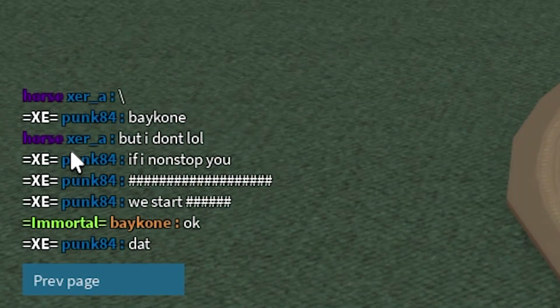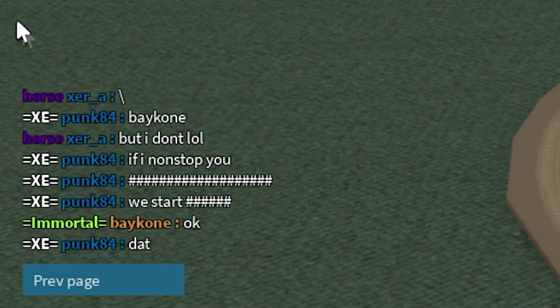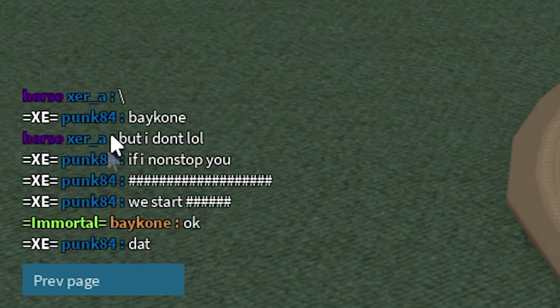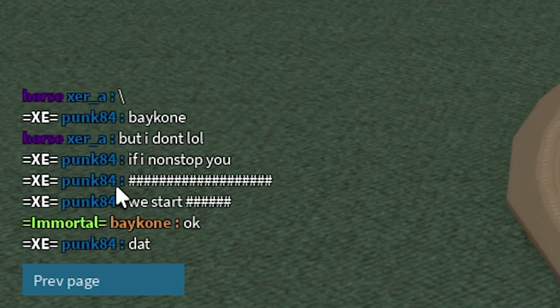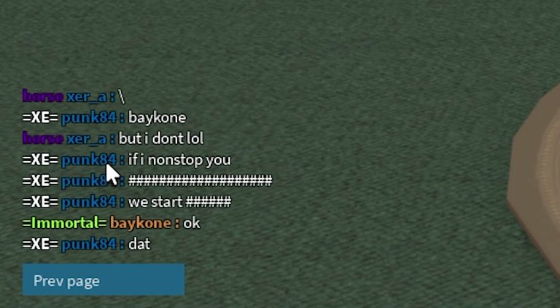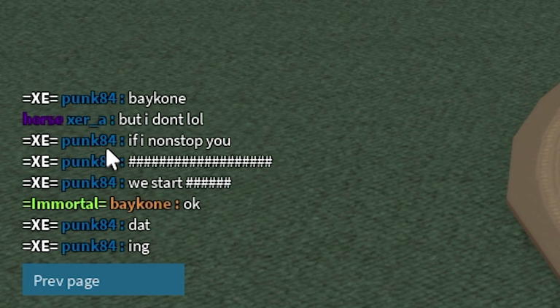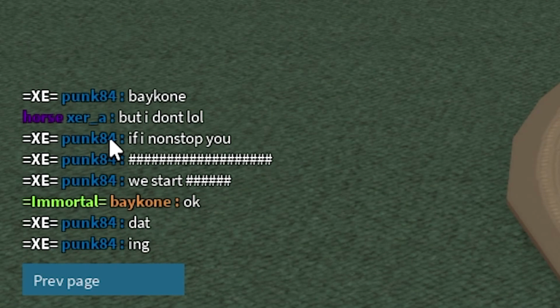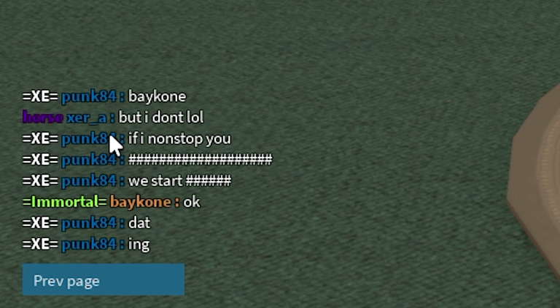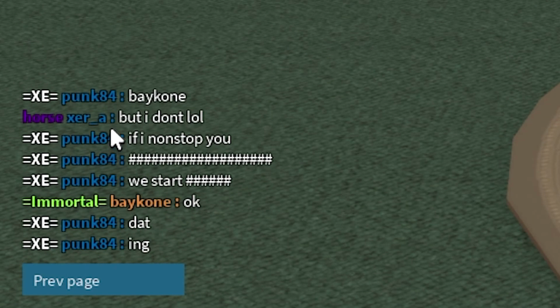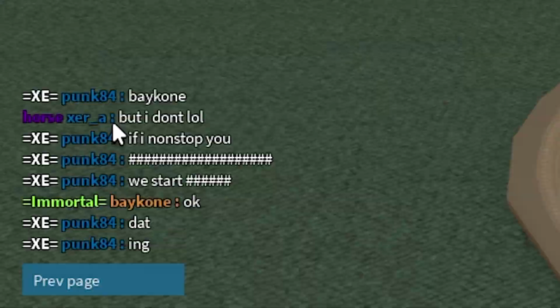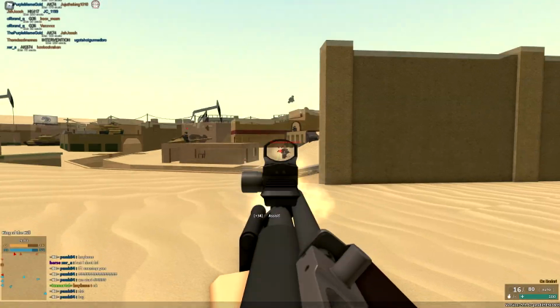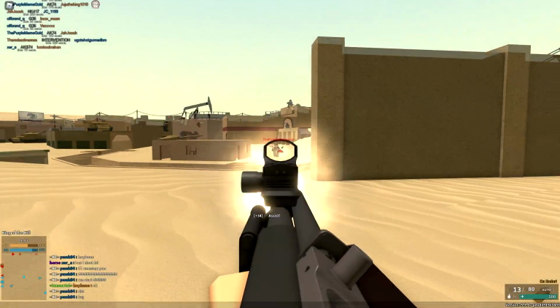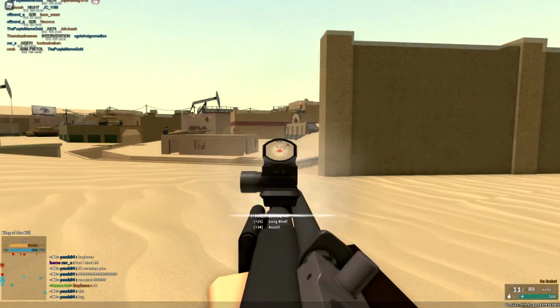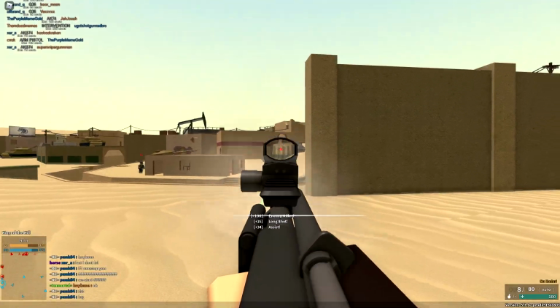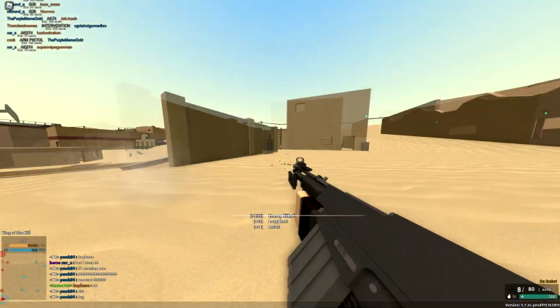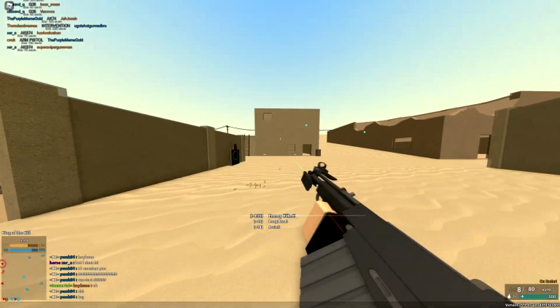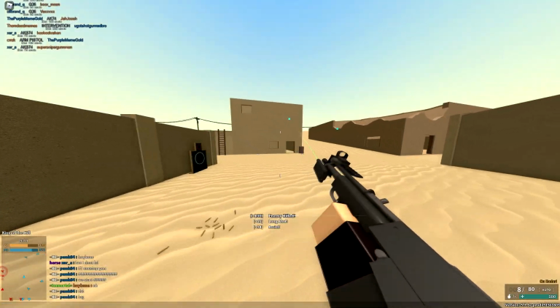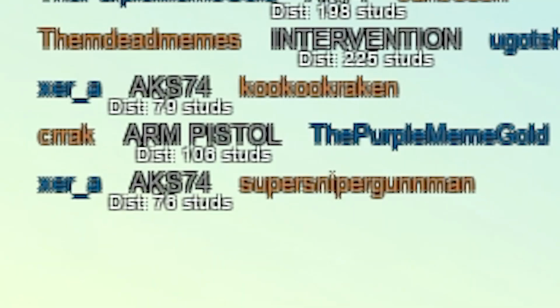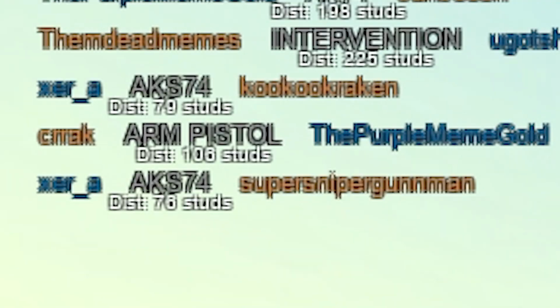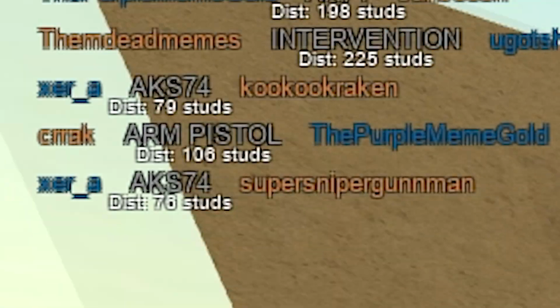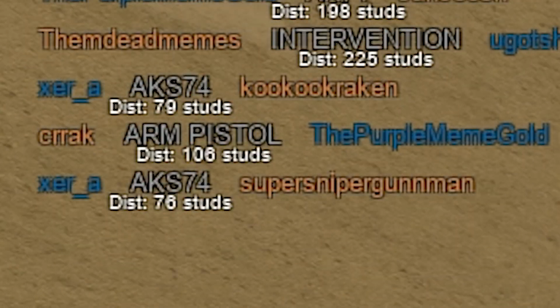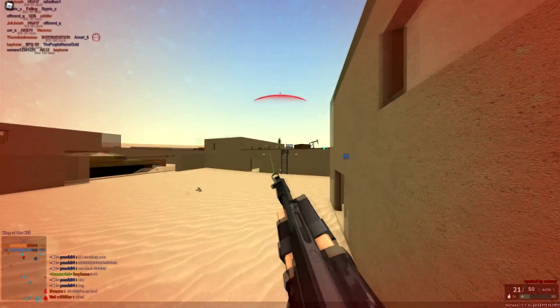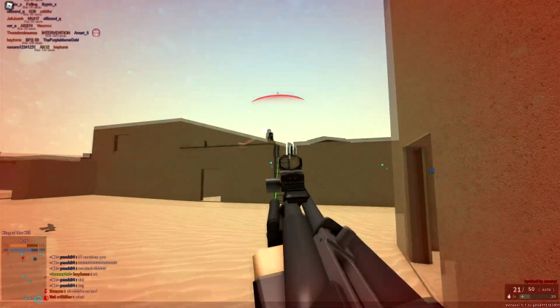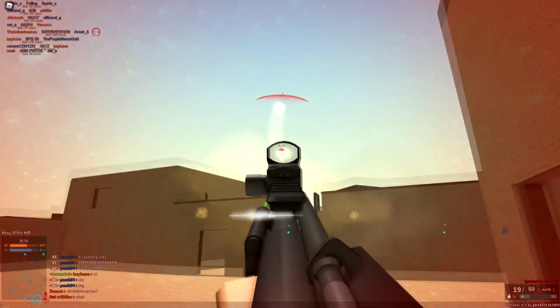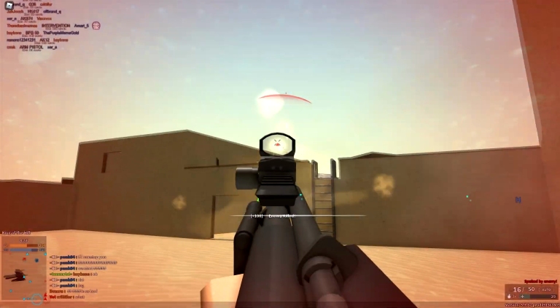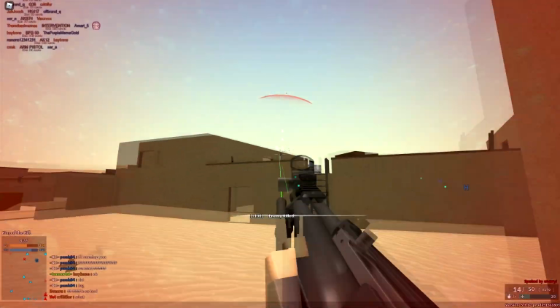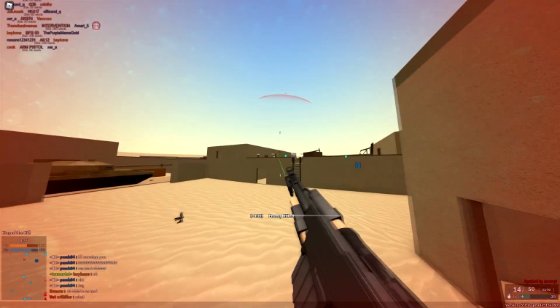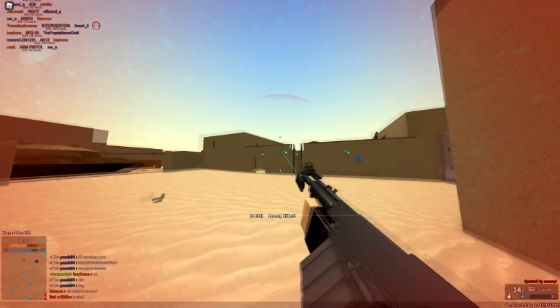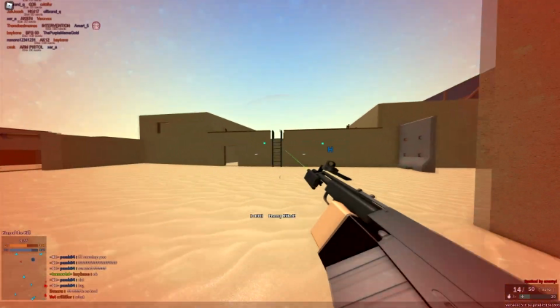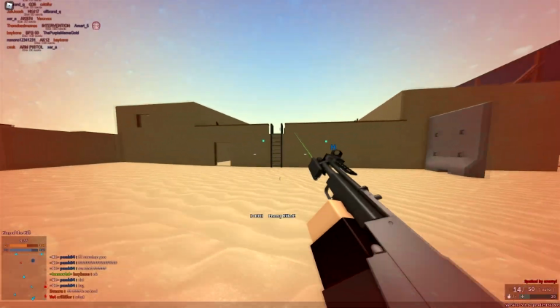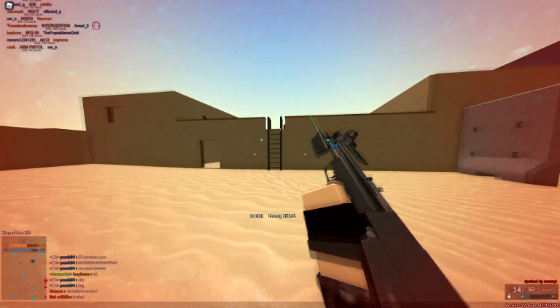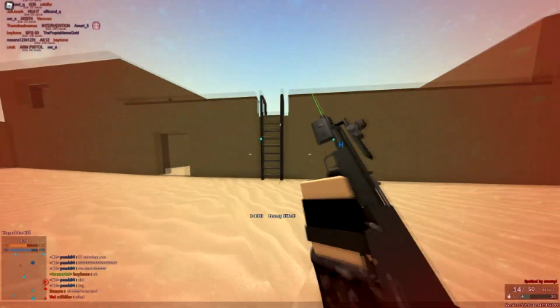Why are there so many tags in here? Lasered. One shot.